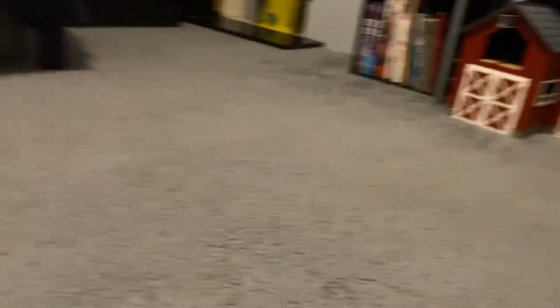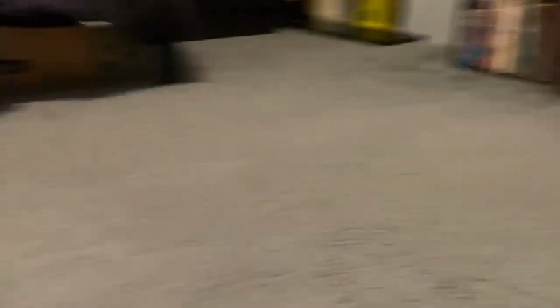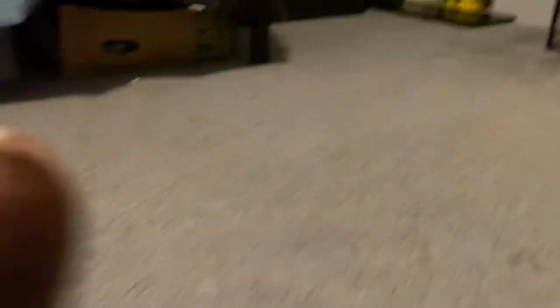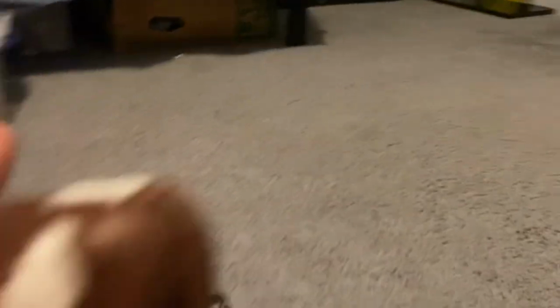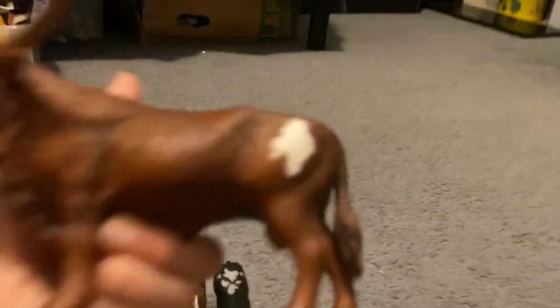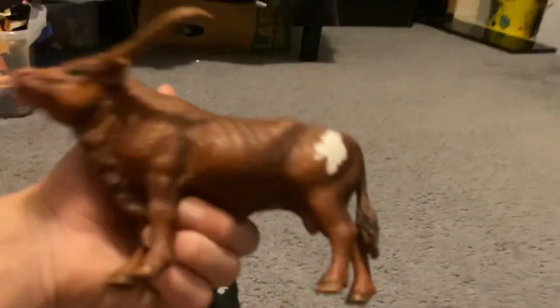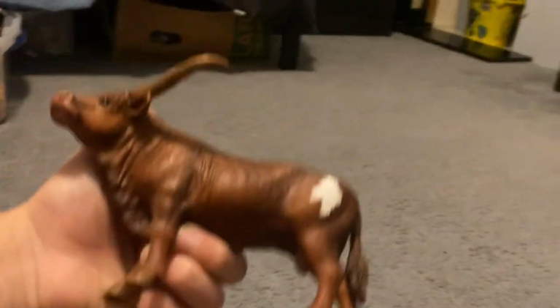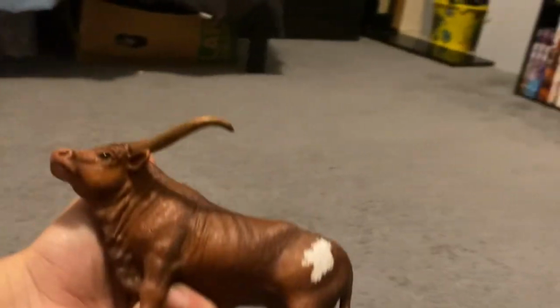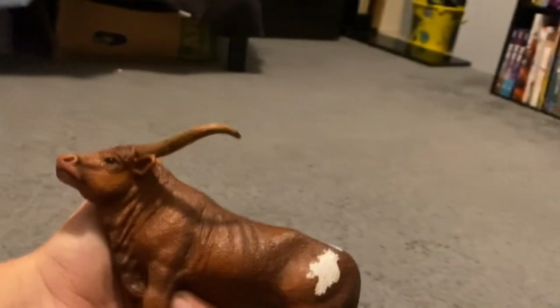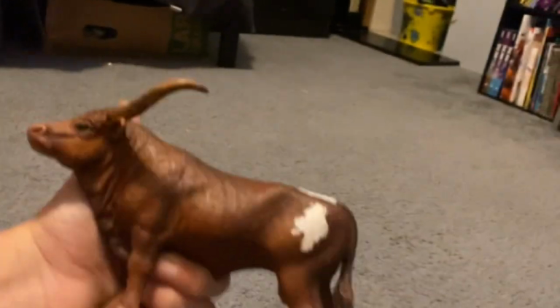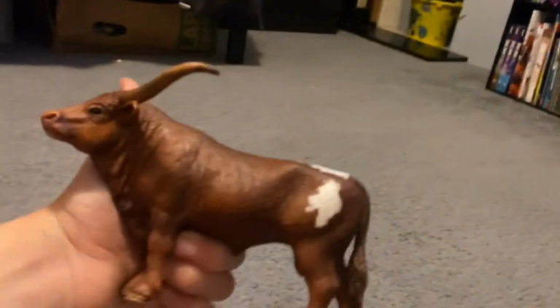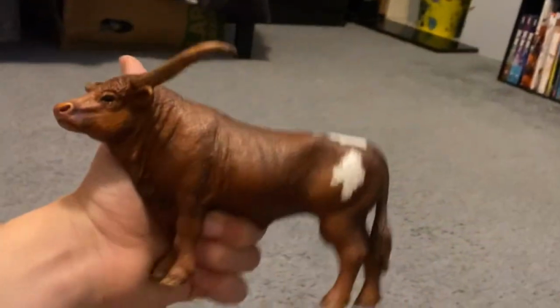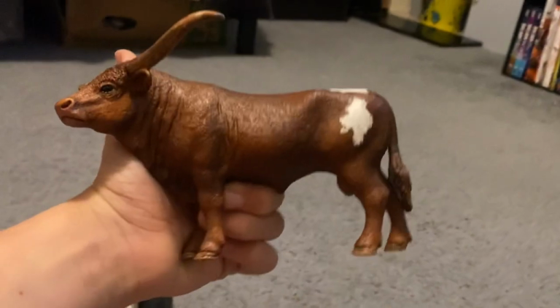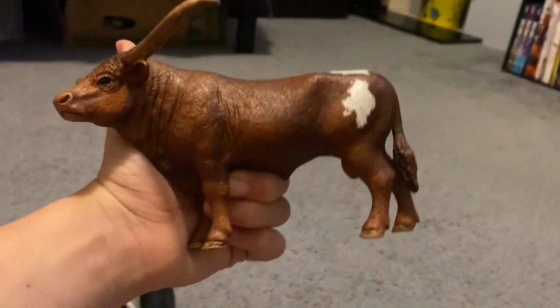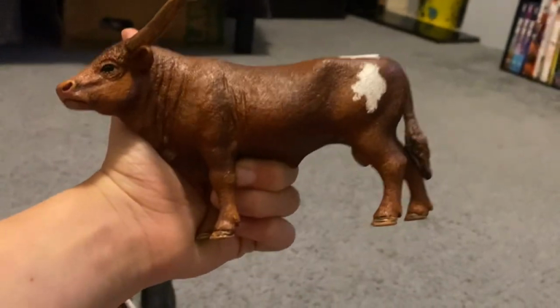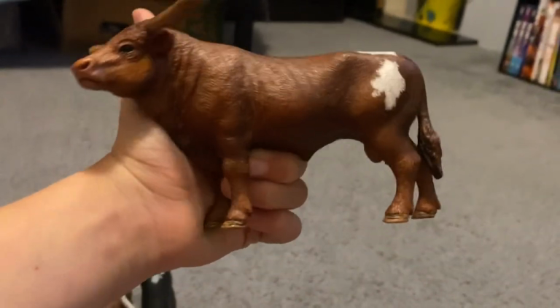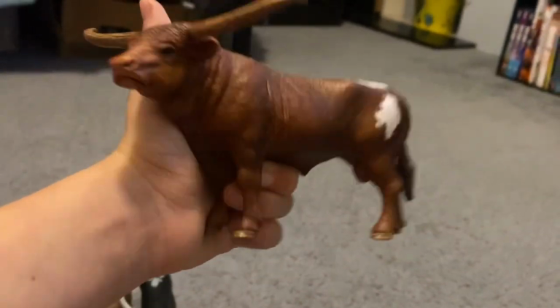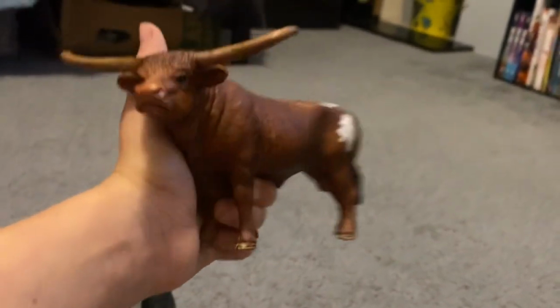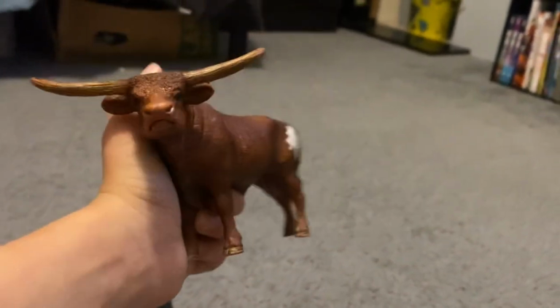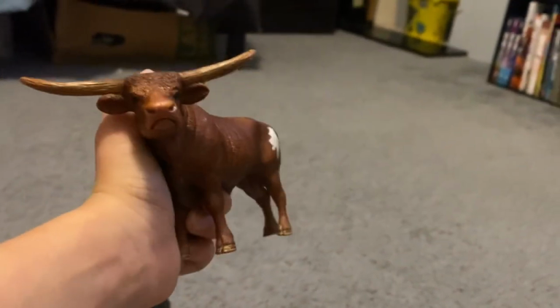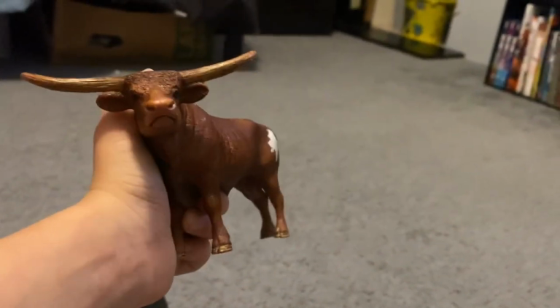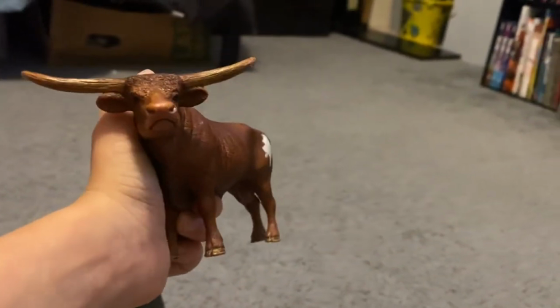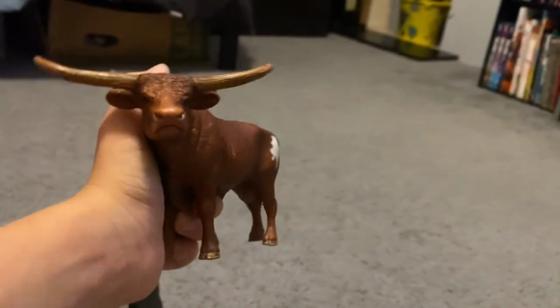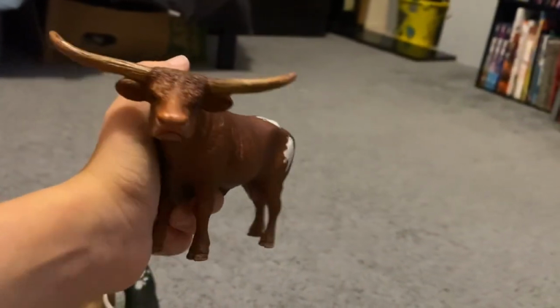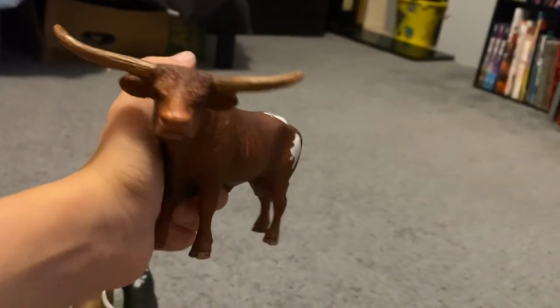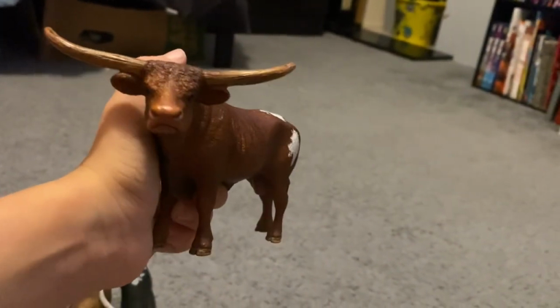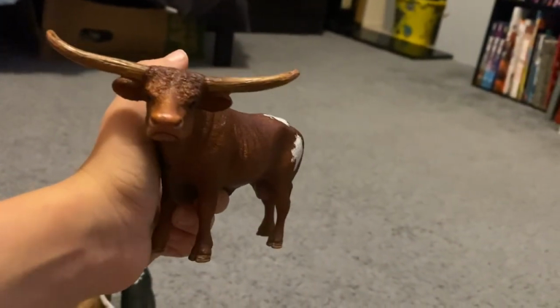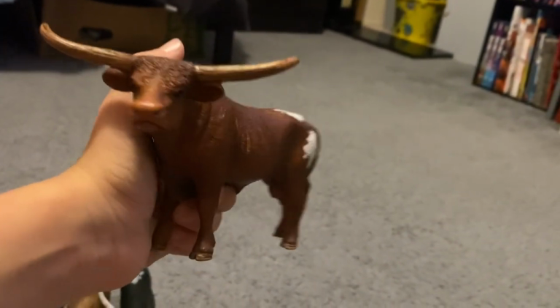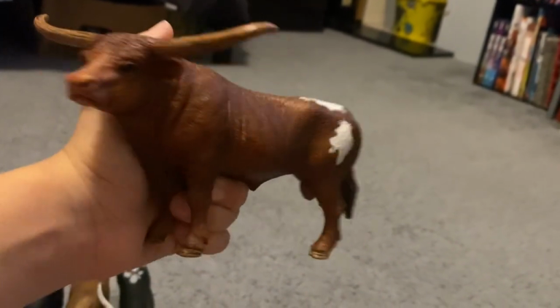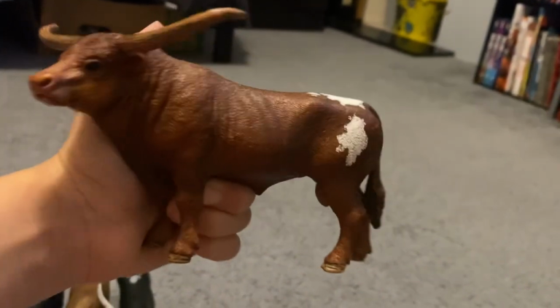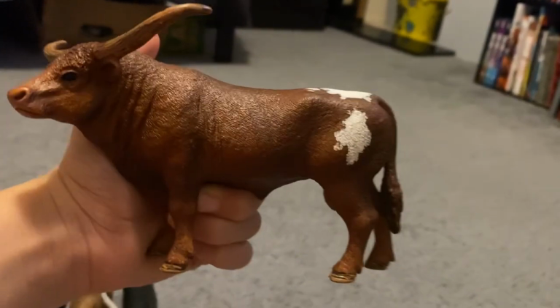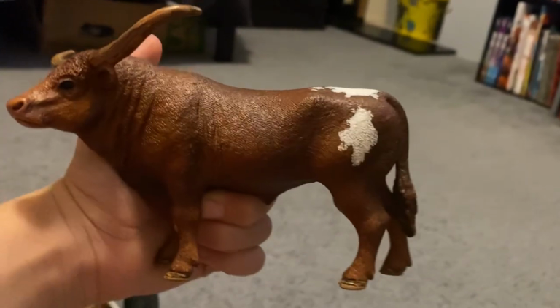A red Texas stone corn bull. This is the coolest toy in the world.